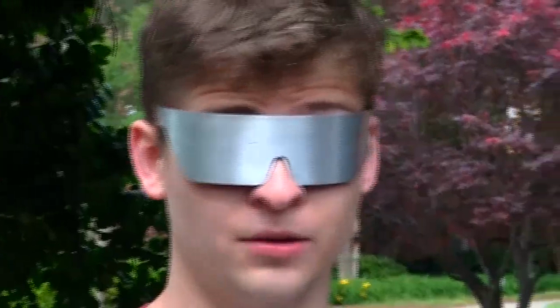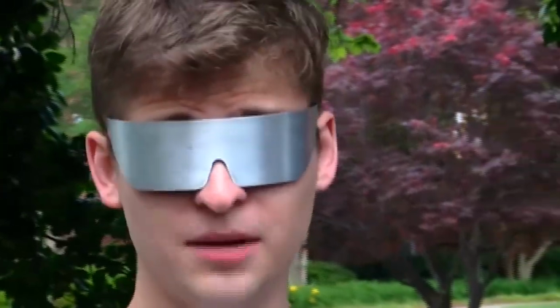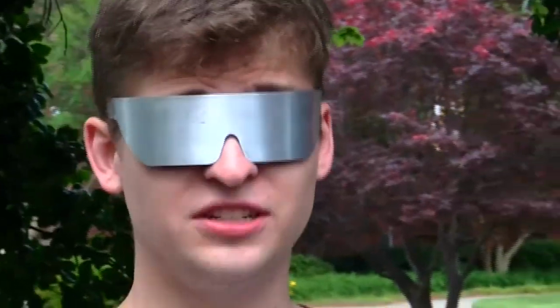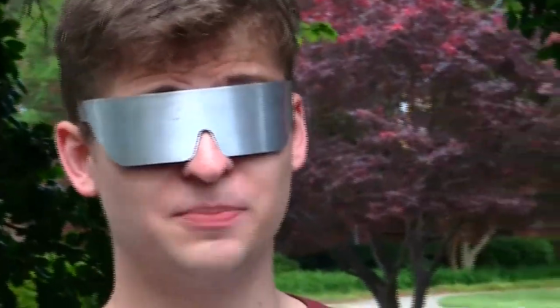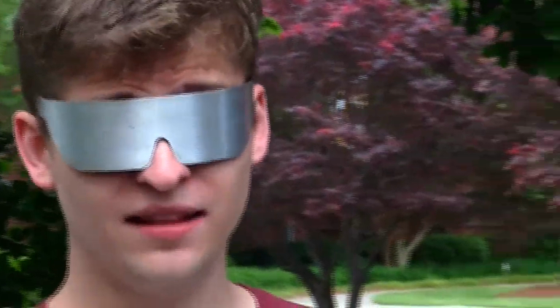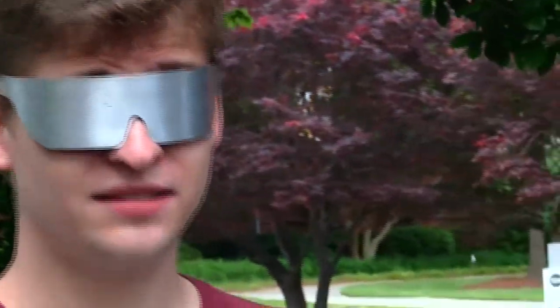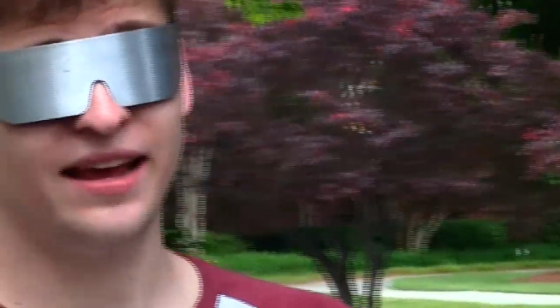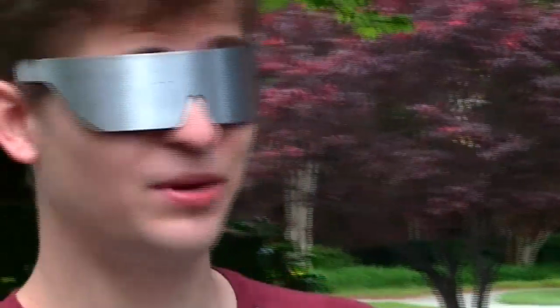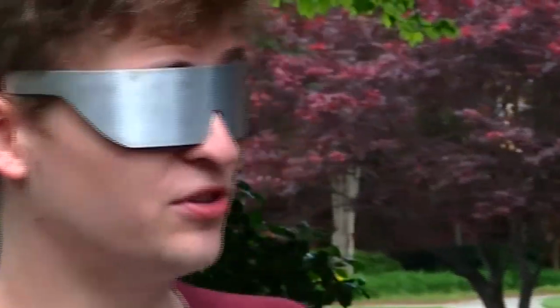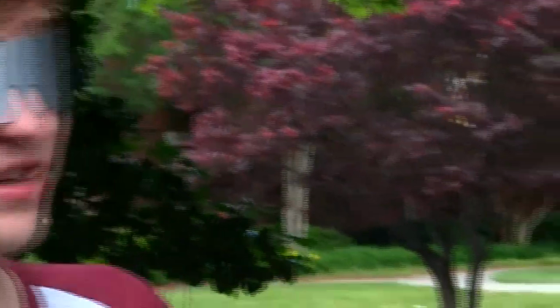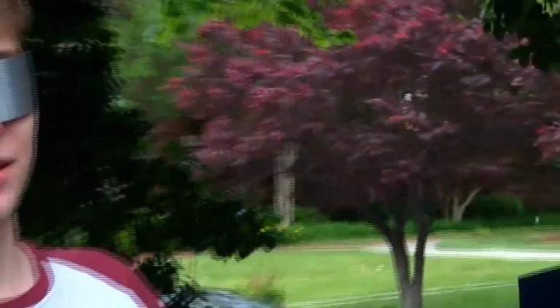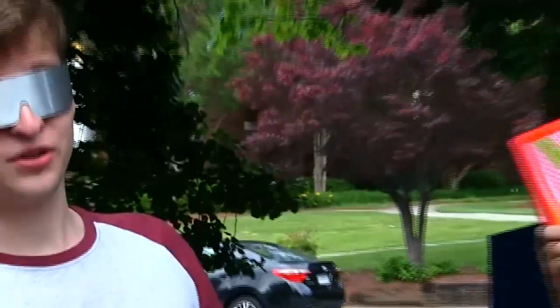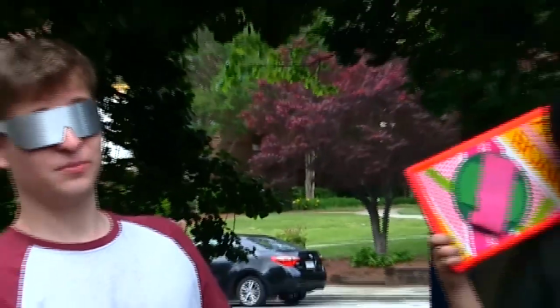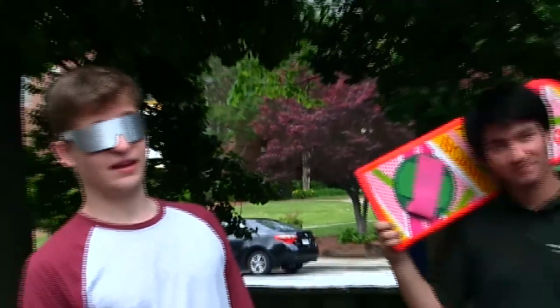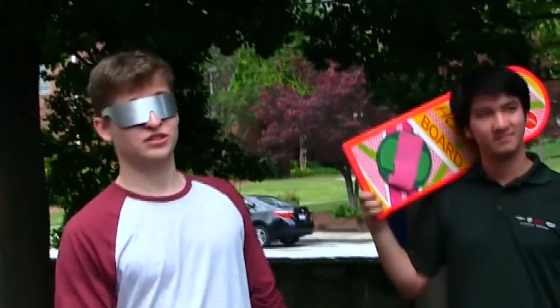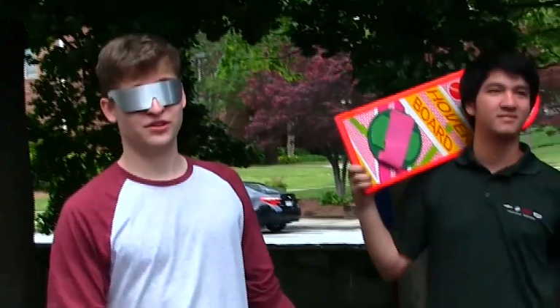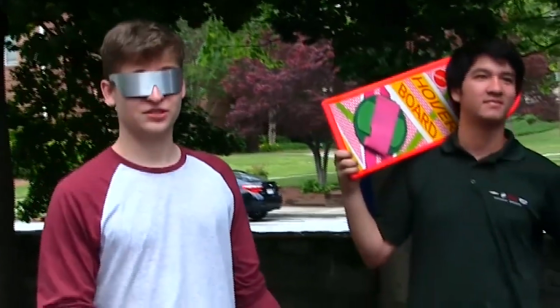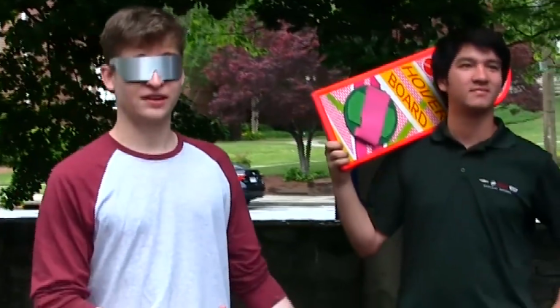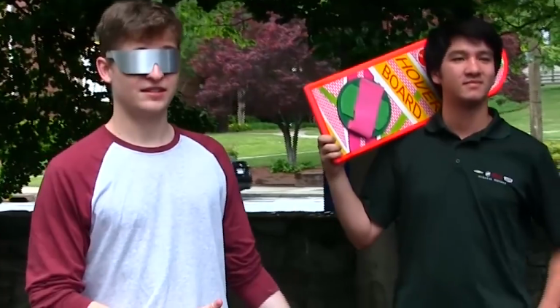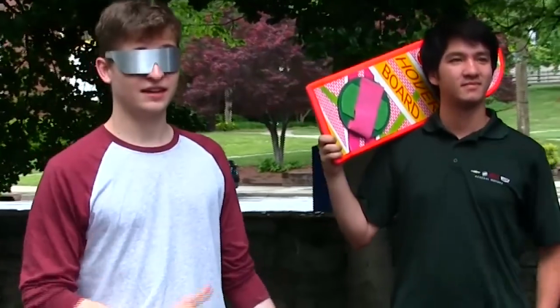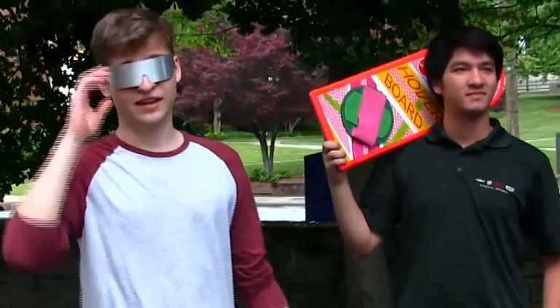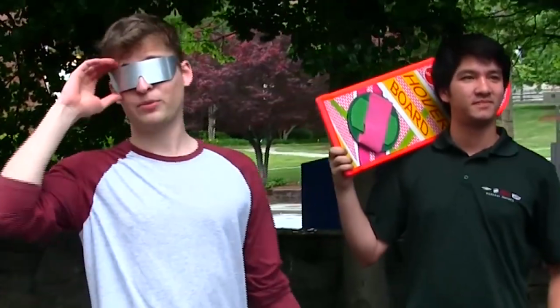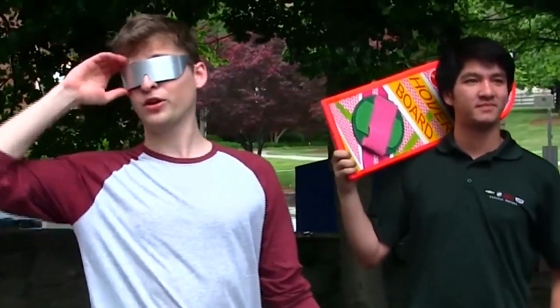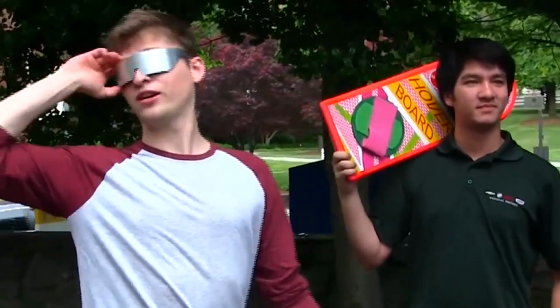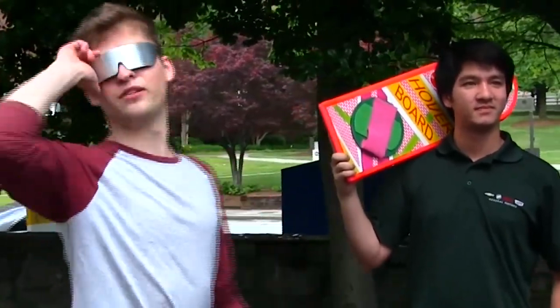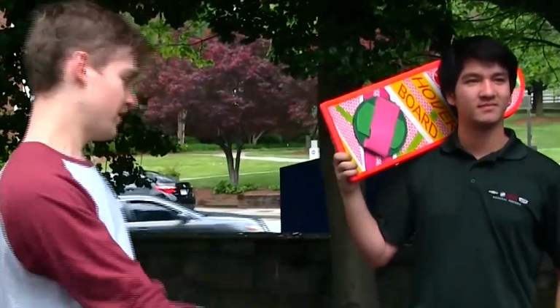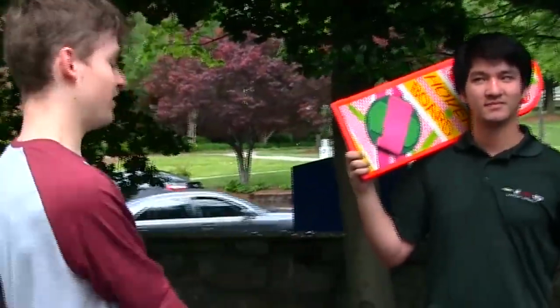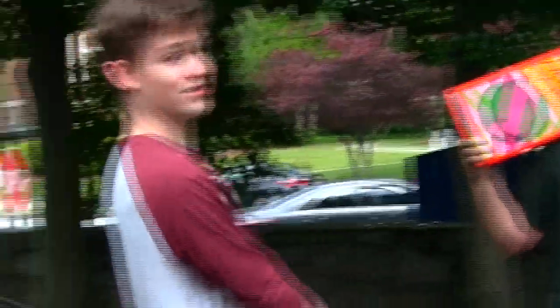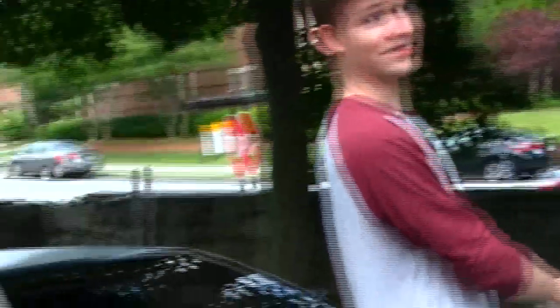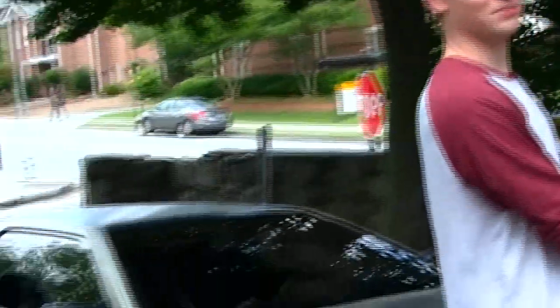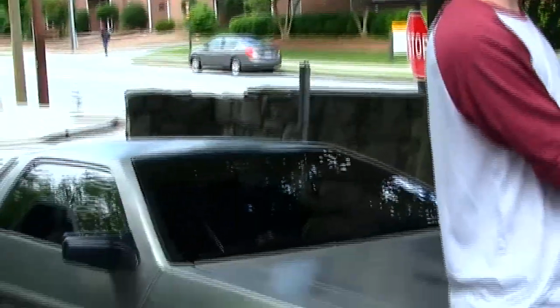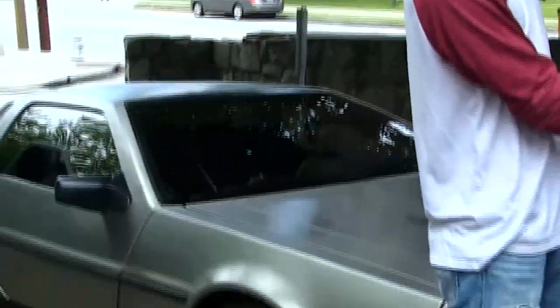What's up GT Spotlight? Today I'm here with Jace, a third-year mechanical engineering student here at Tech, and the proud owner of this DMC DeLorean.